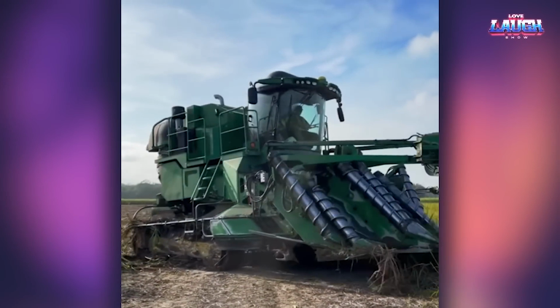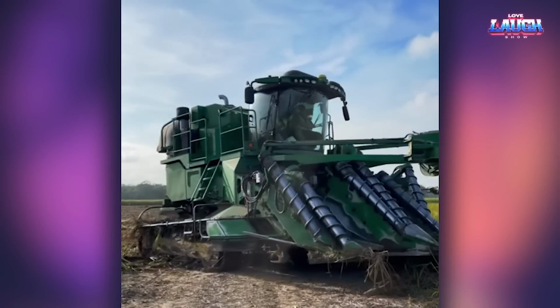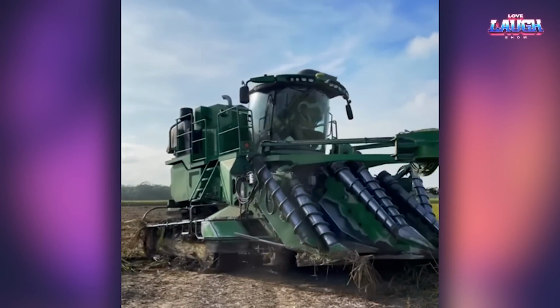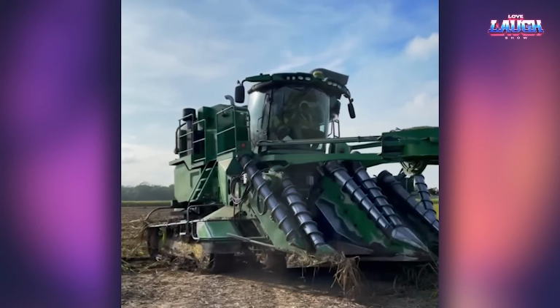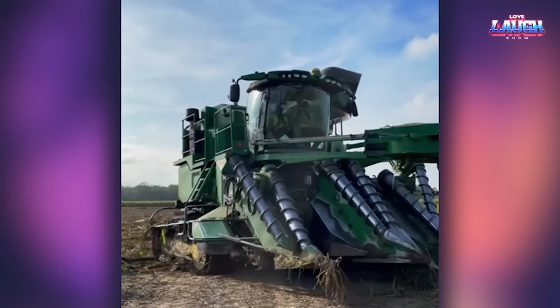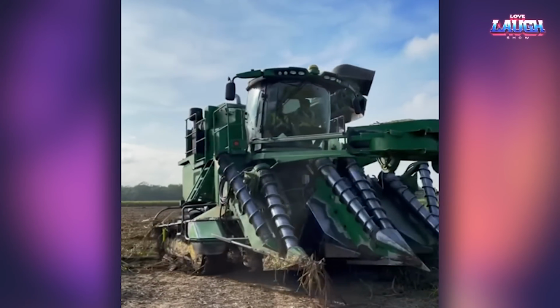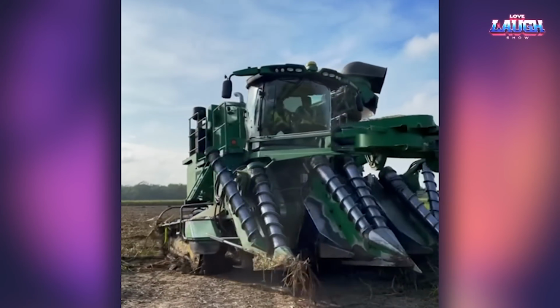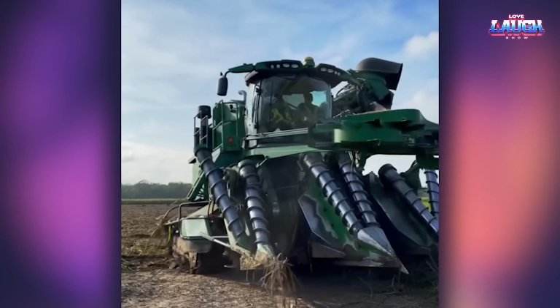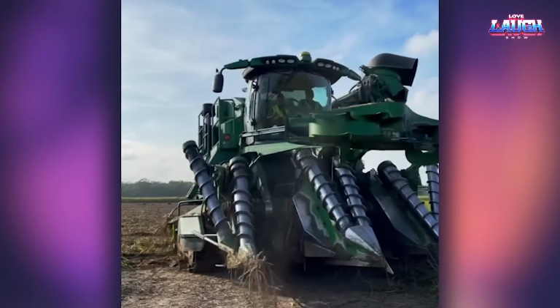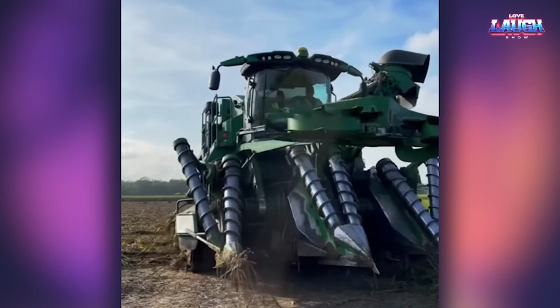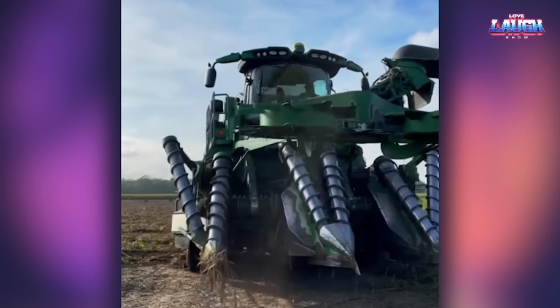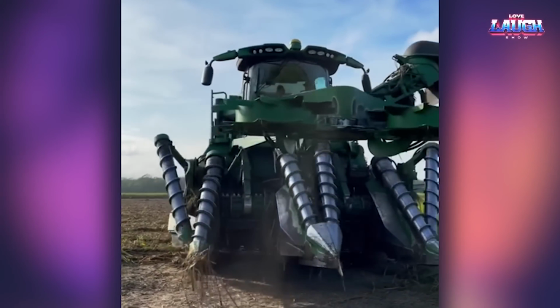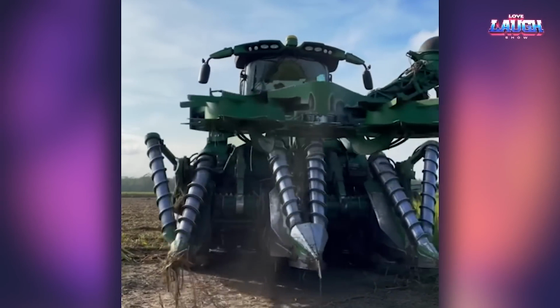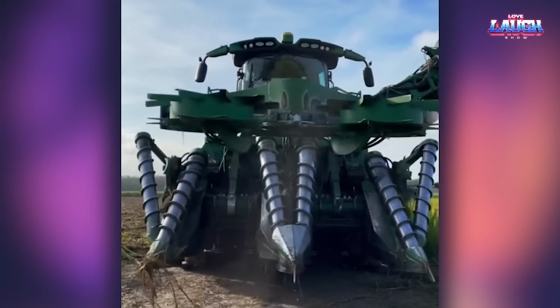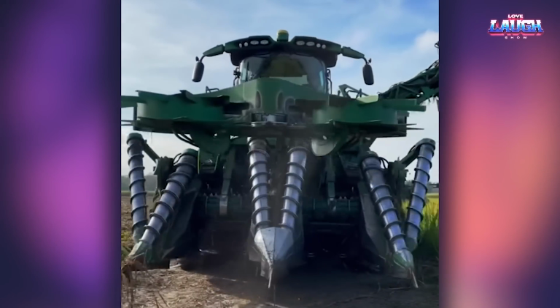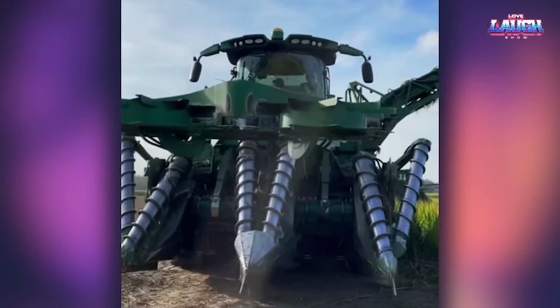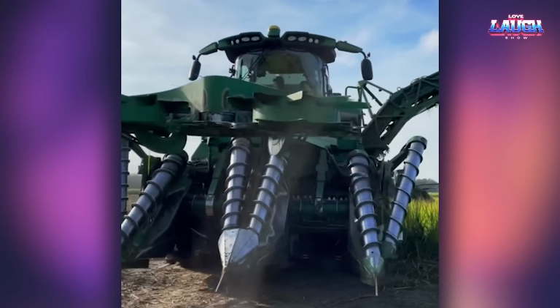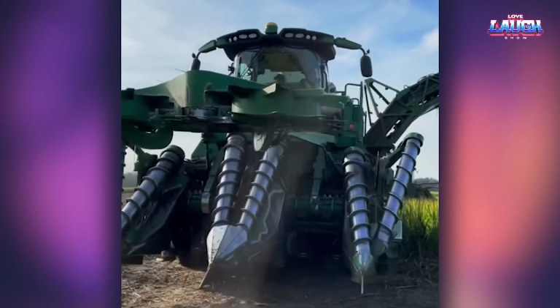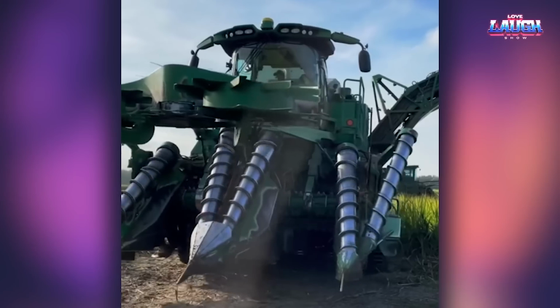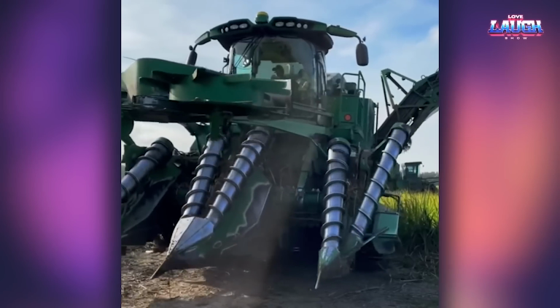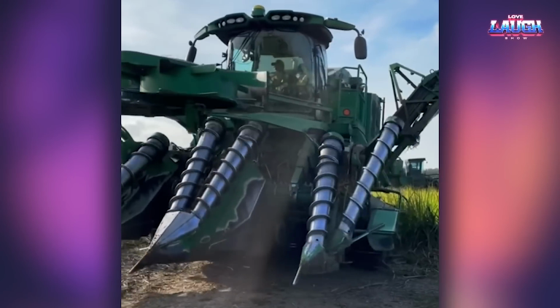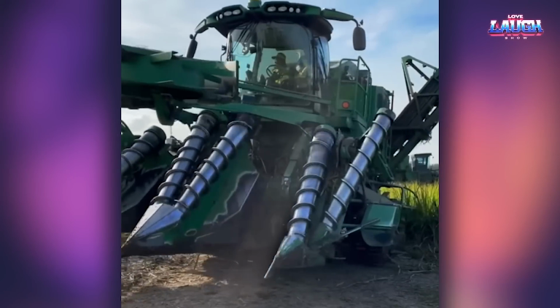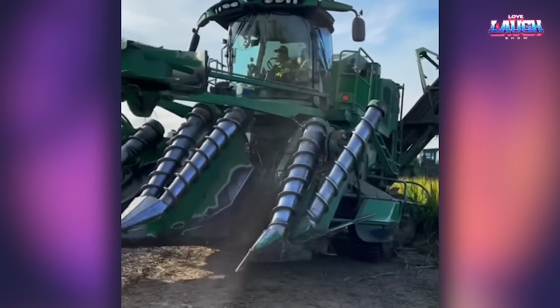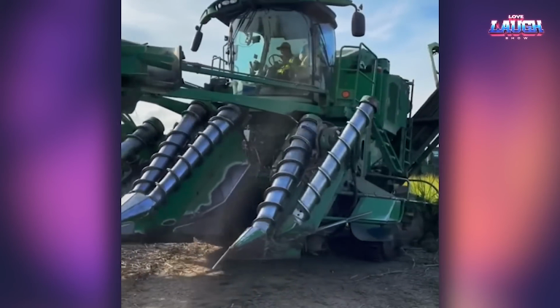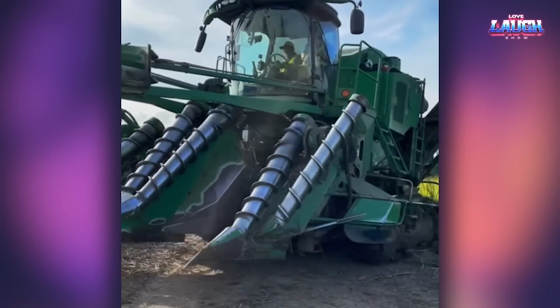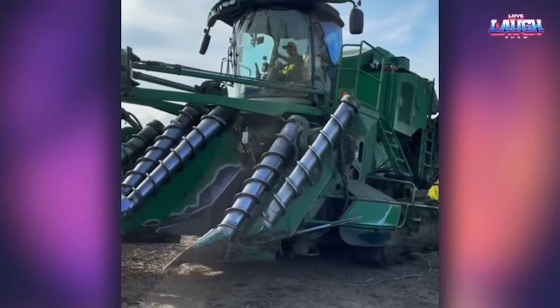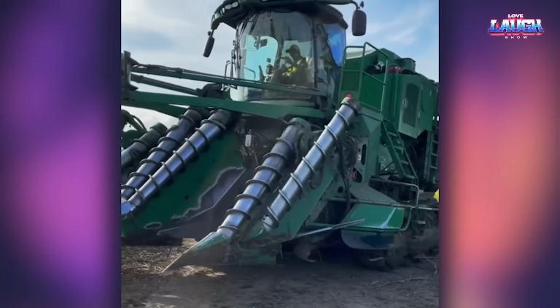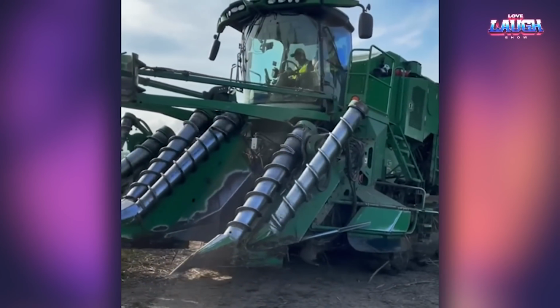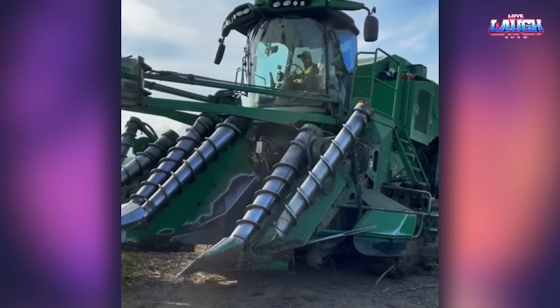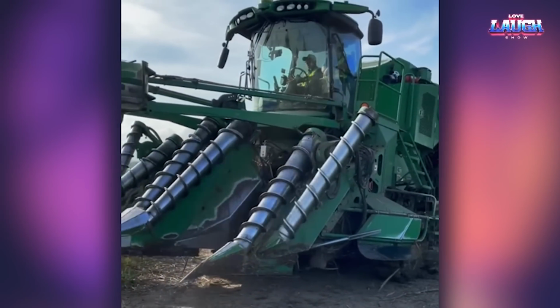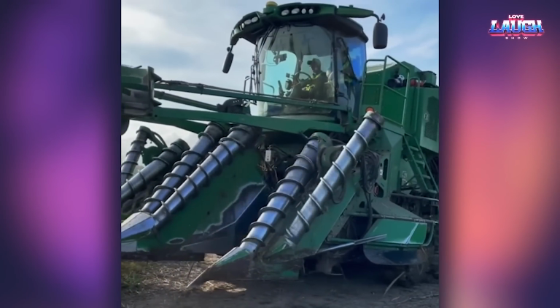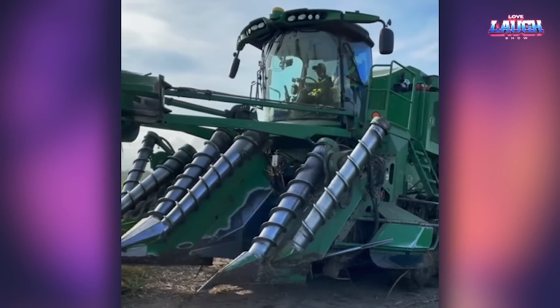No, this is not a high-tech weapon from a sci-fi movie. This is a John Deere sugar cane harvester.